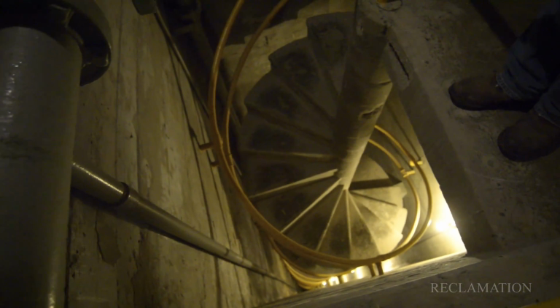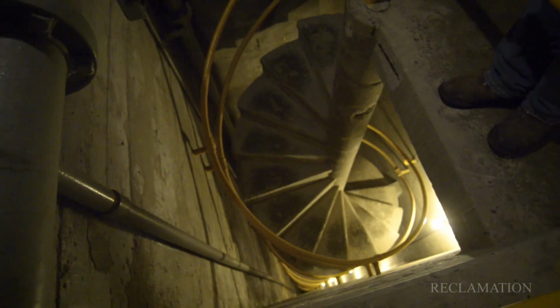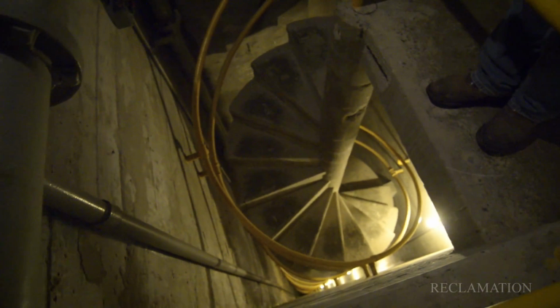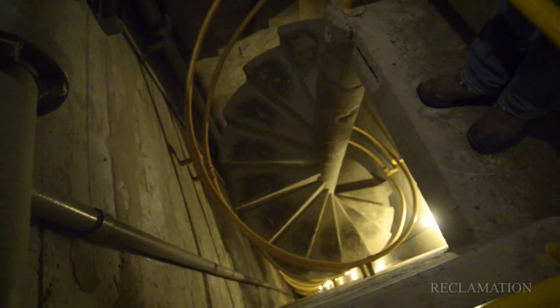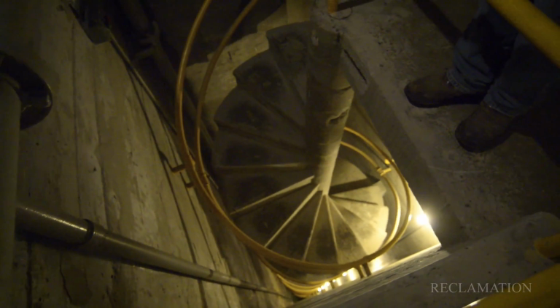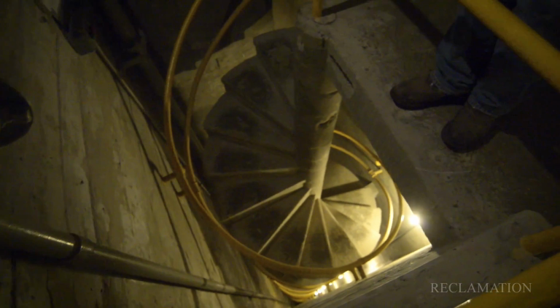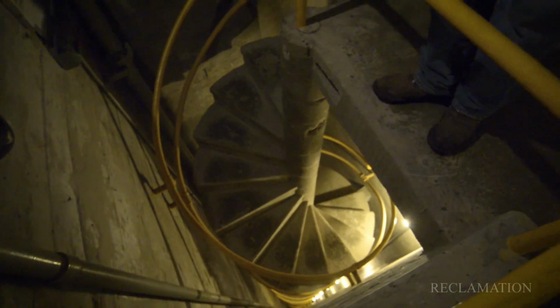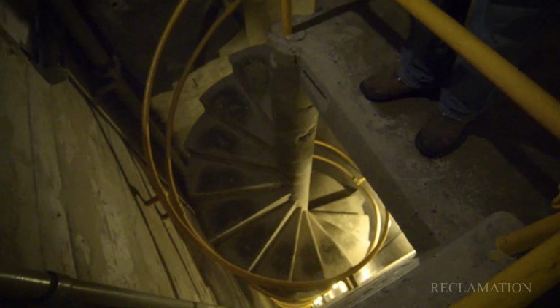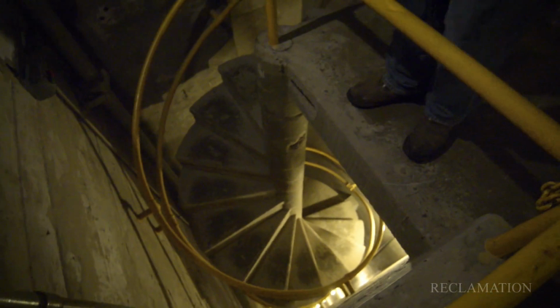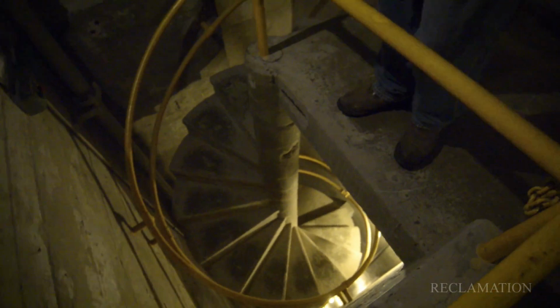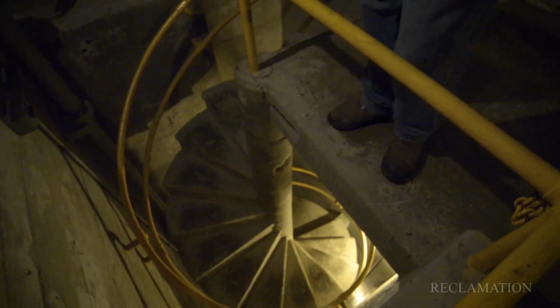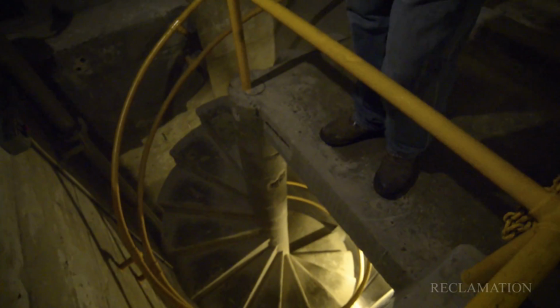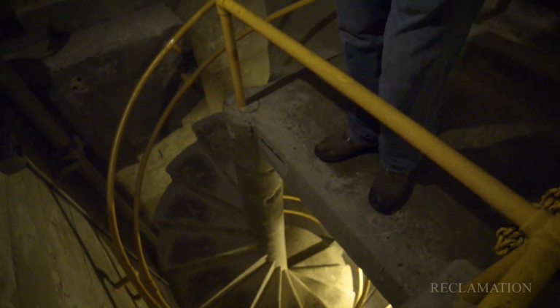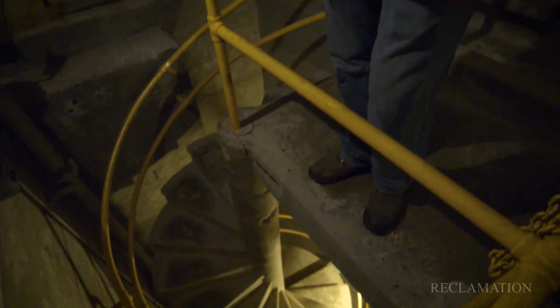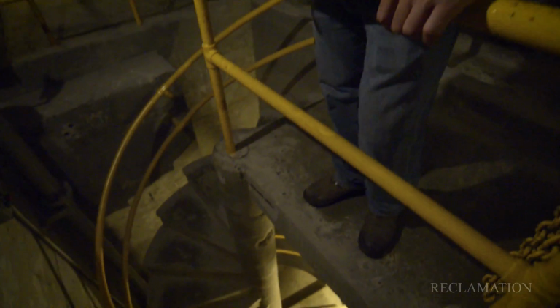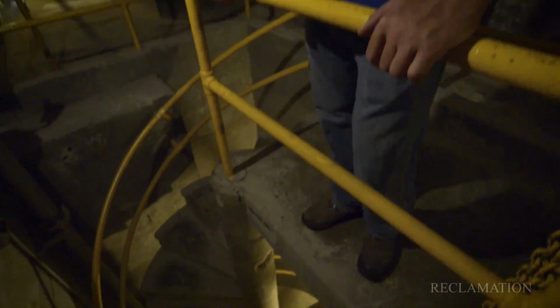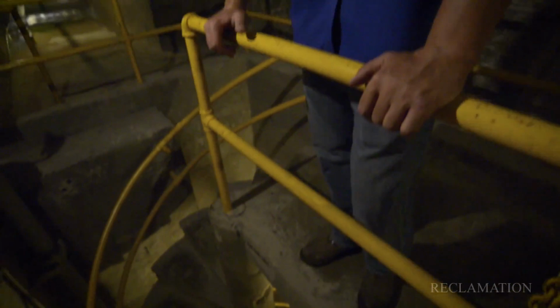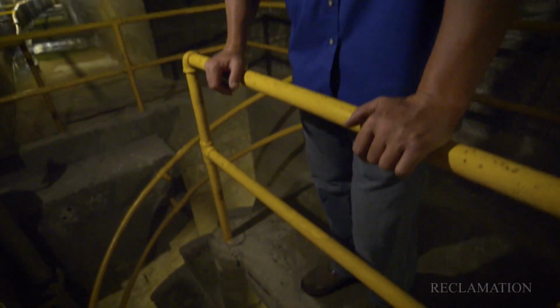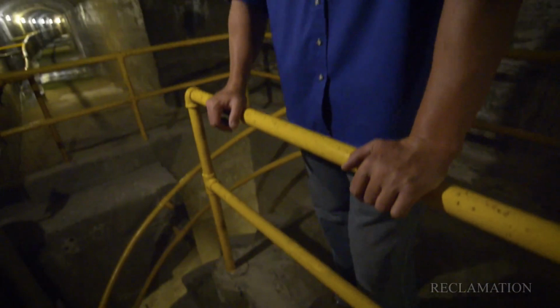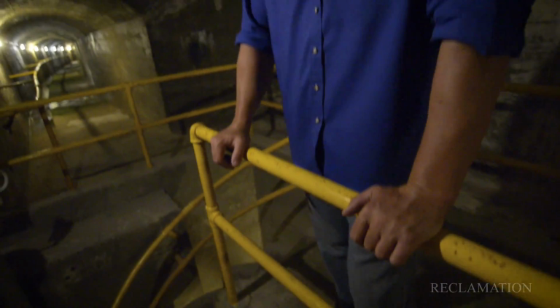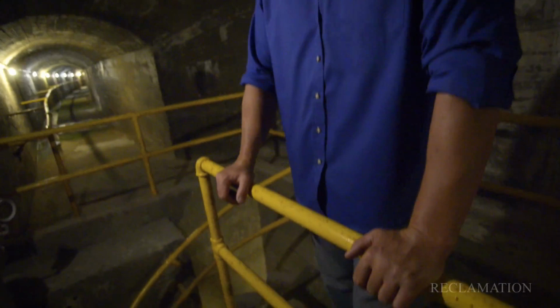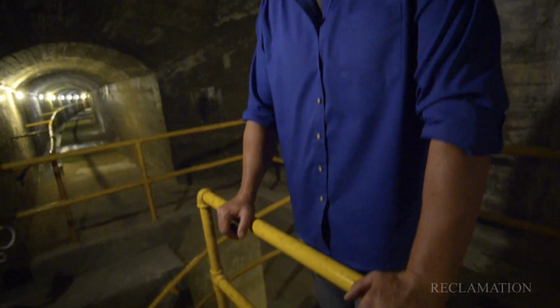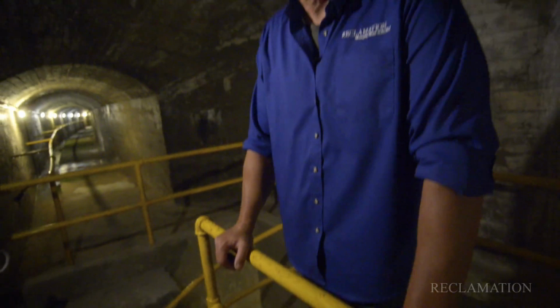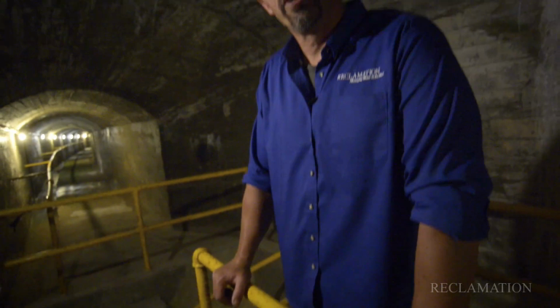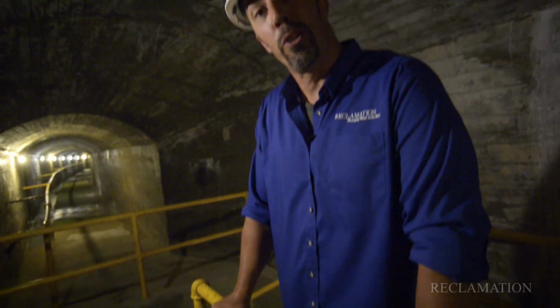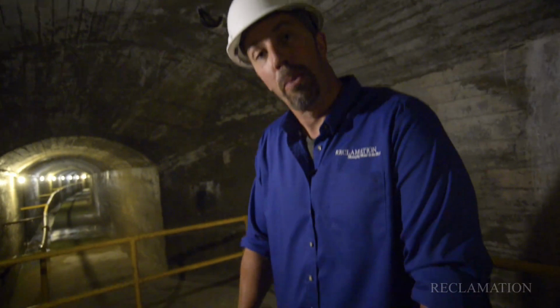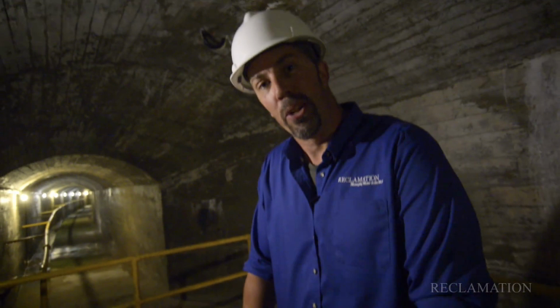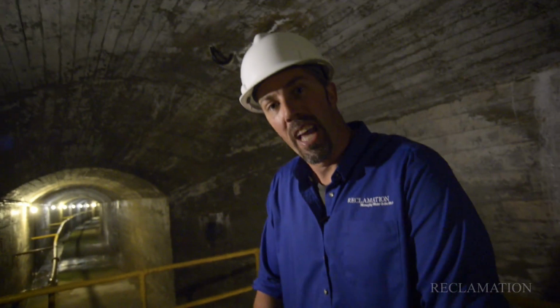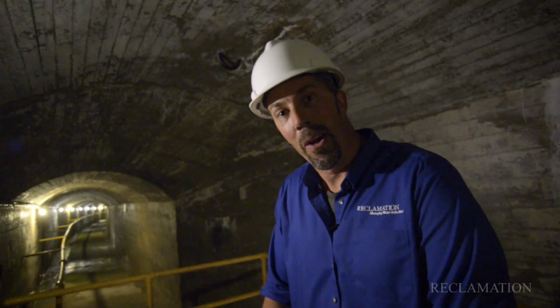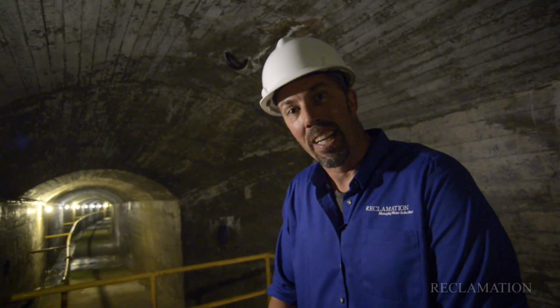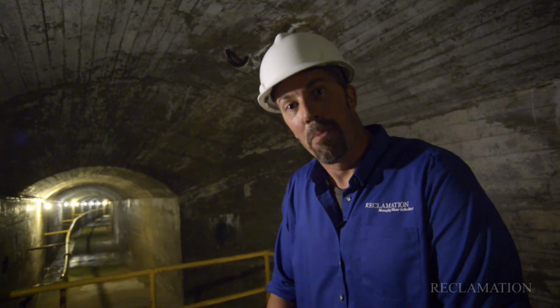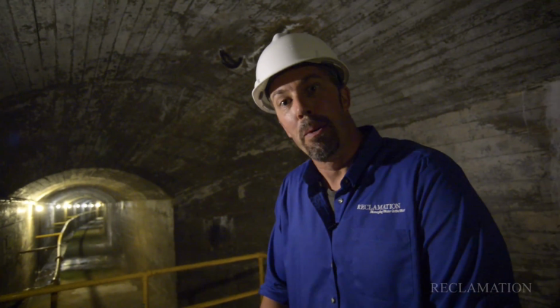And here's our spiral staircase in the center of the dam, which is much more enjoyable to go down than come up.